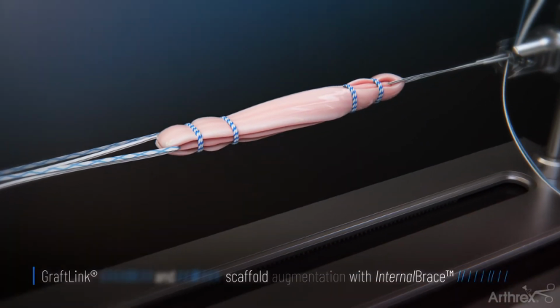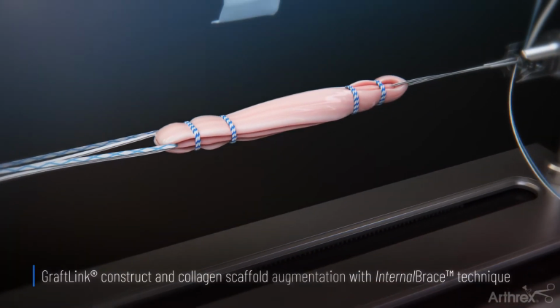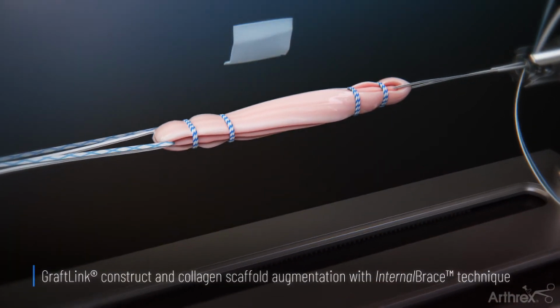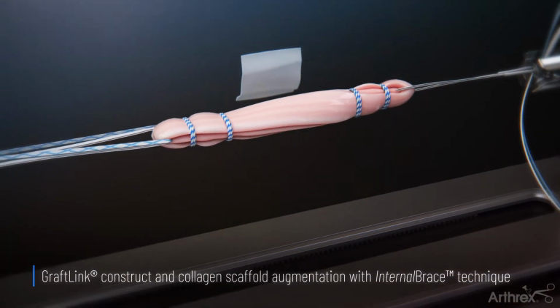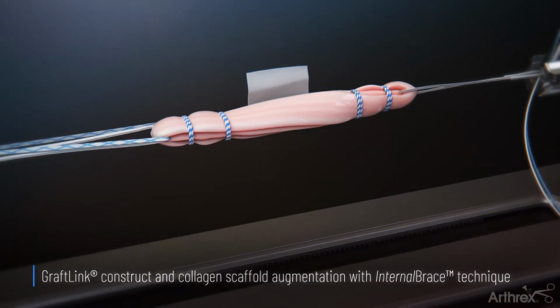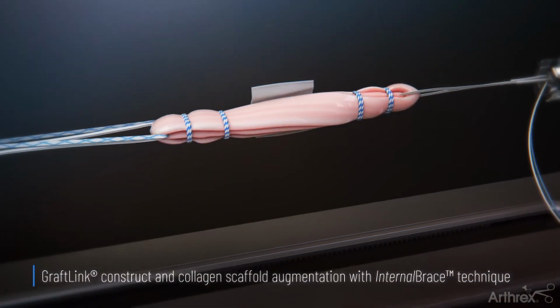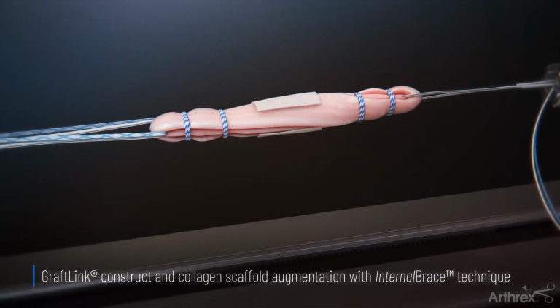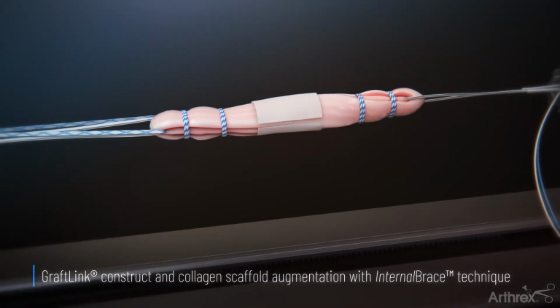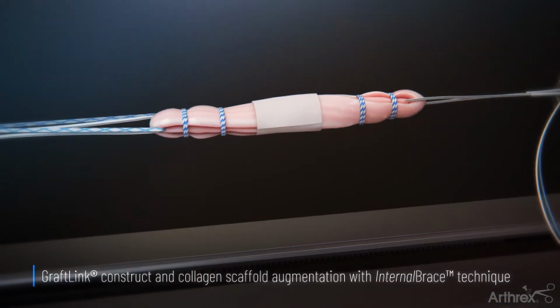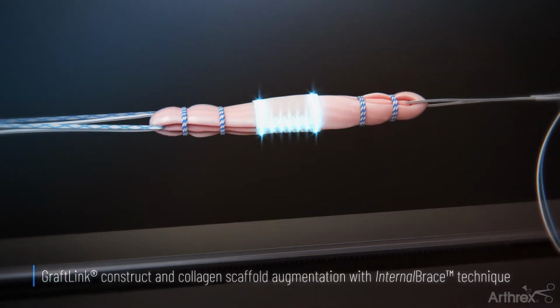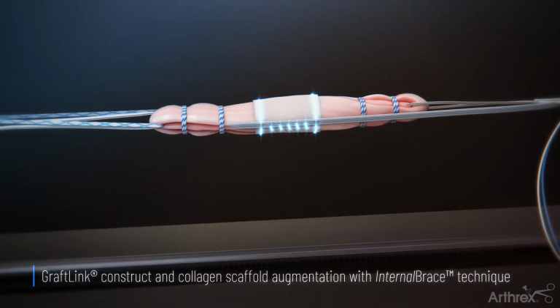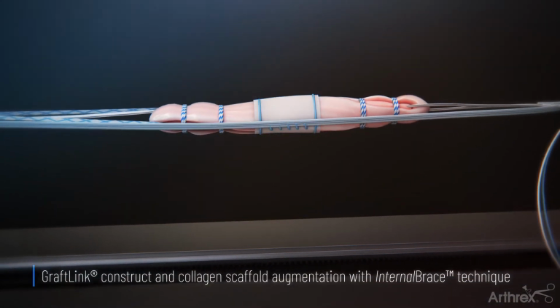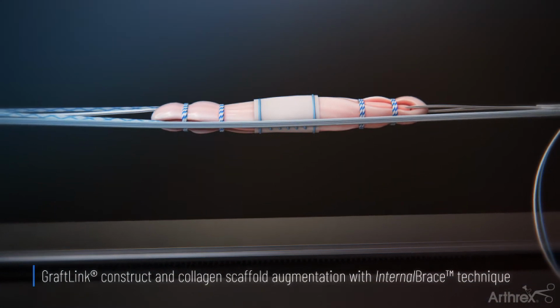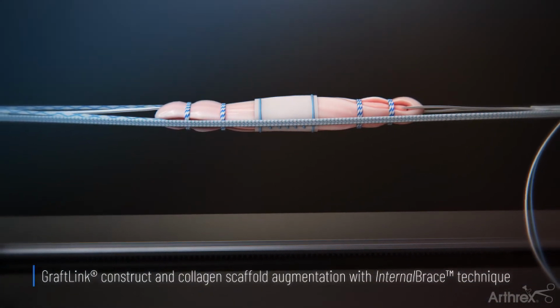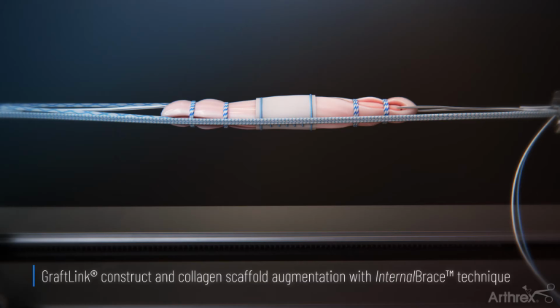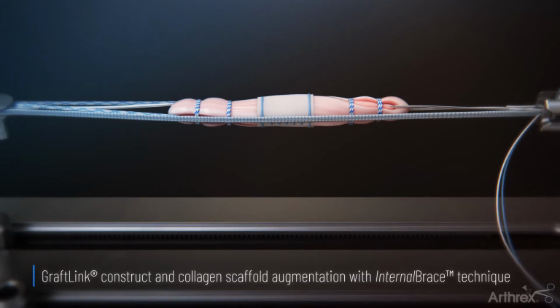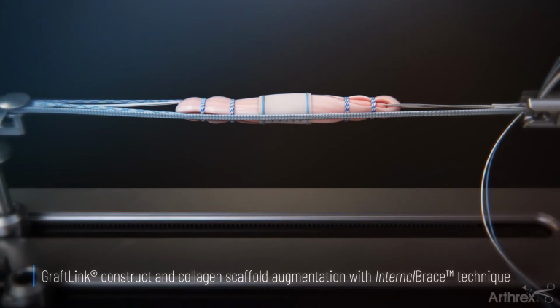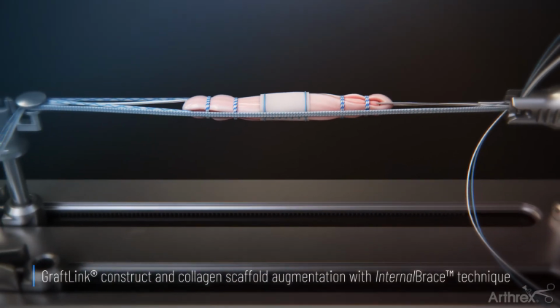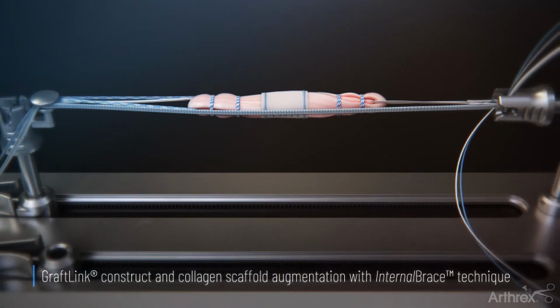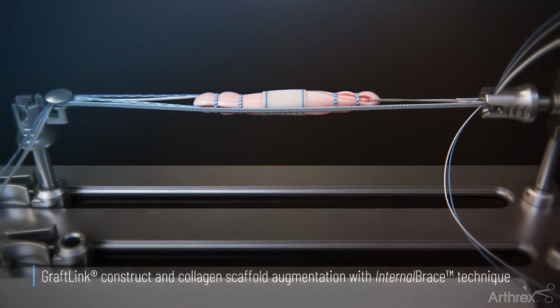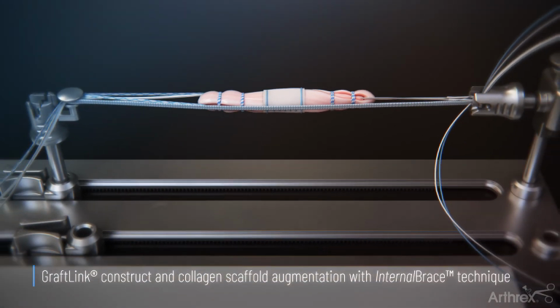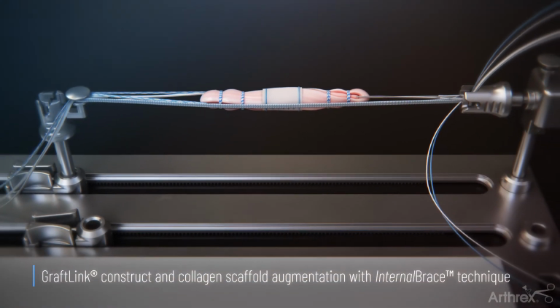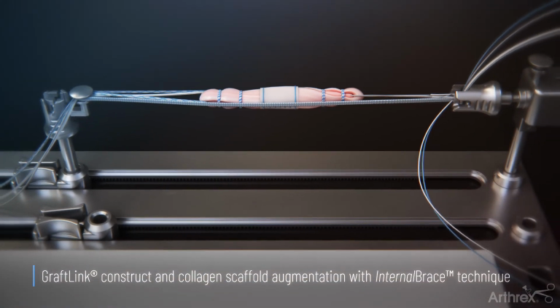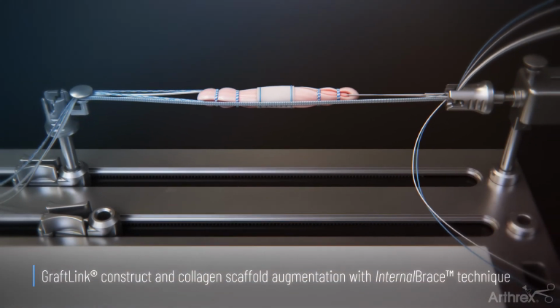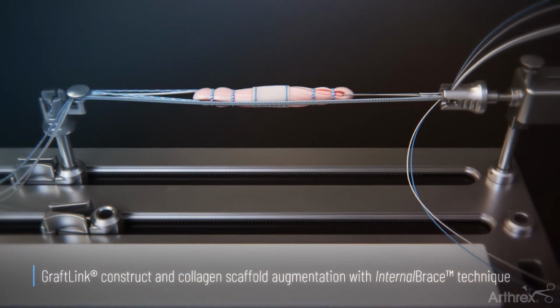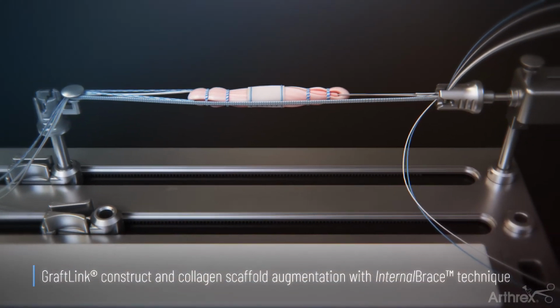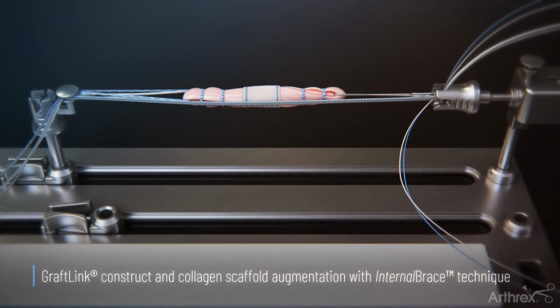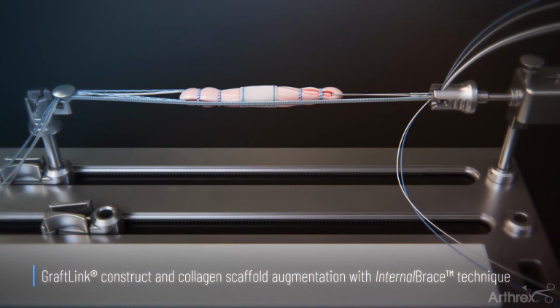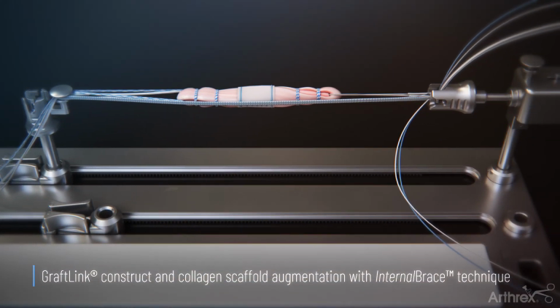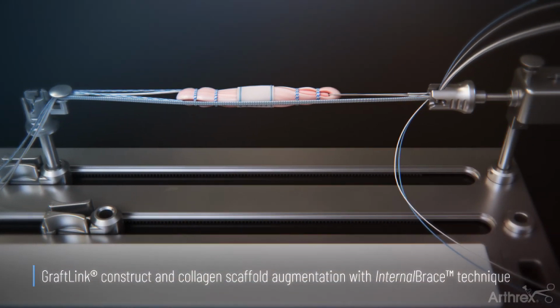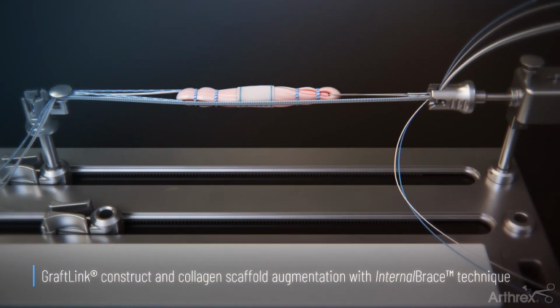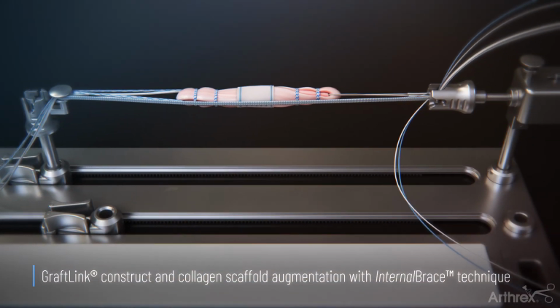The graft construct is then wrapped with a collagen matrix, and the Arthrix internal brace technique is used to augment the graft construct.